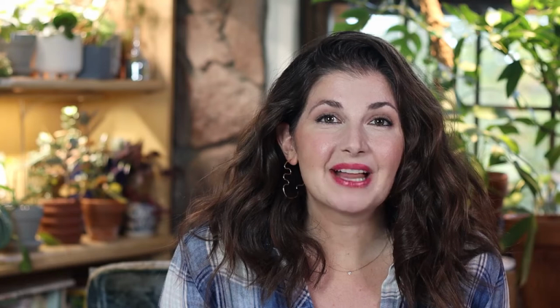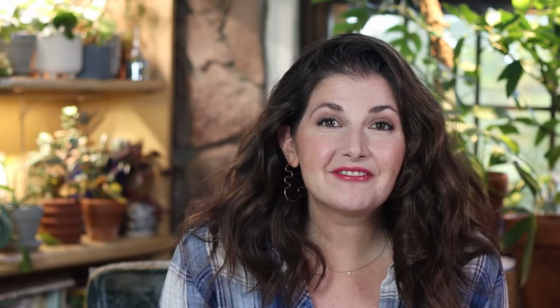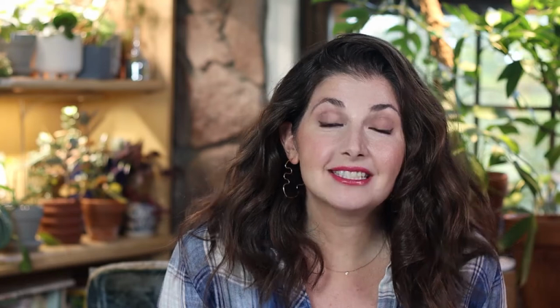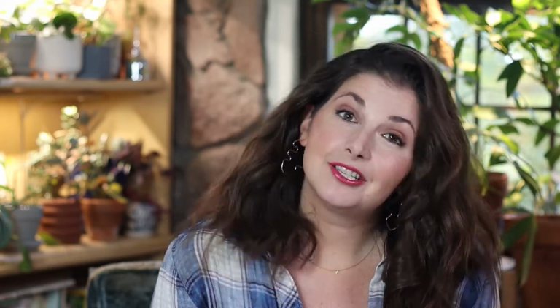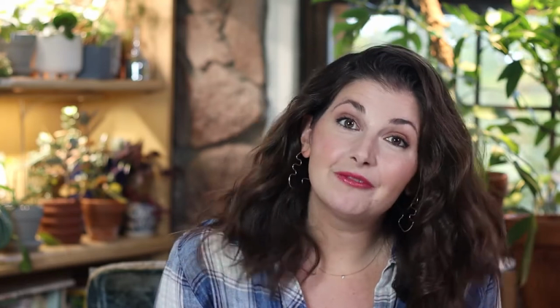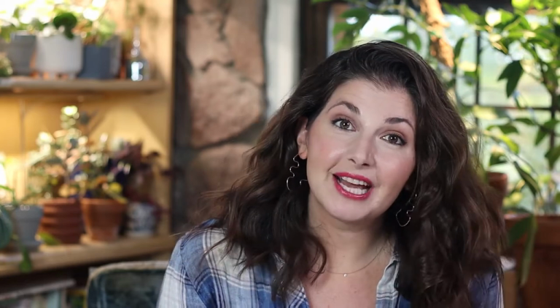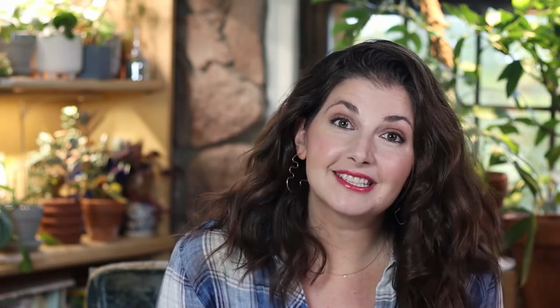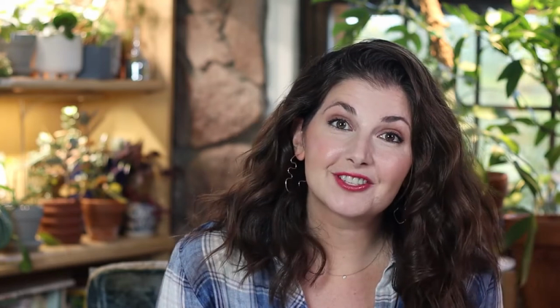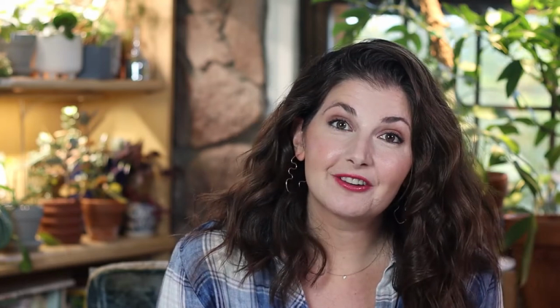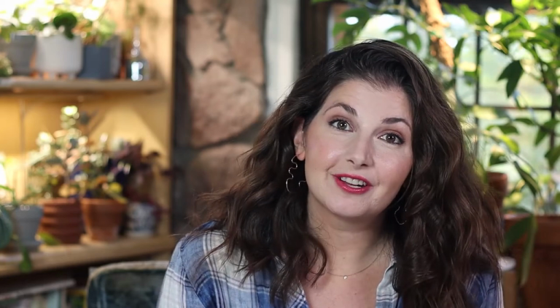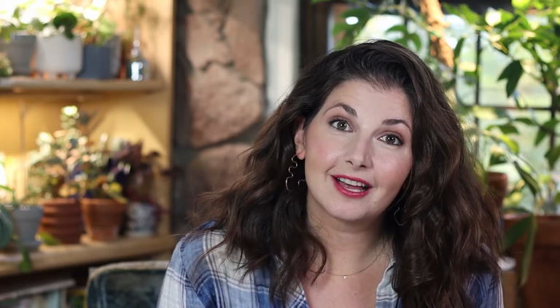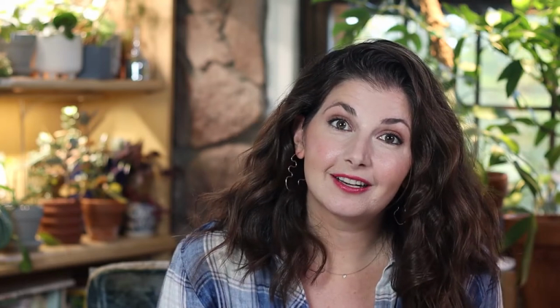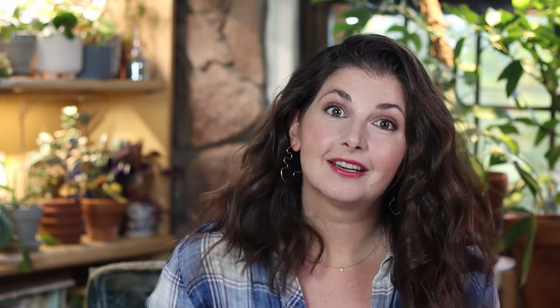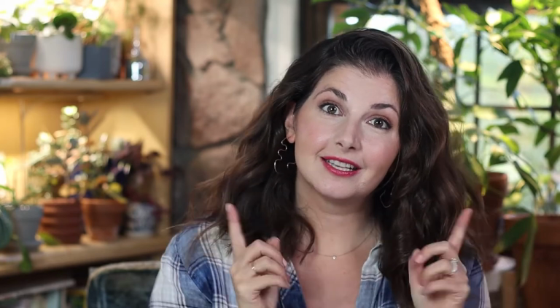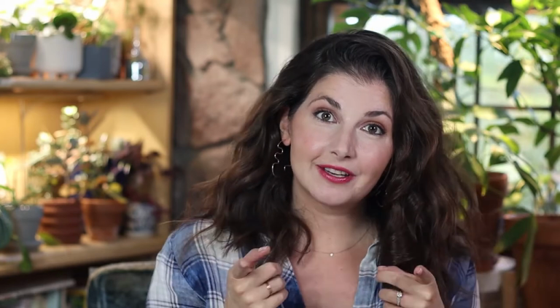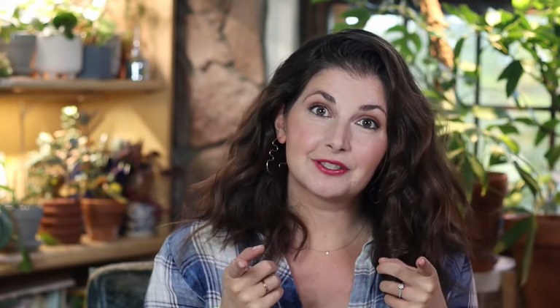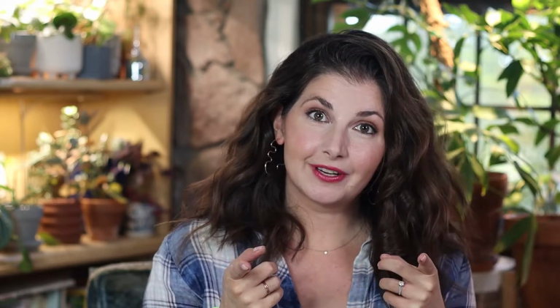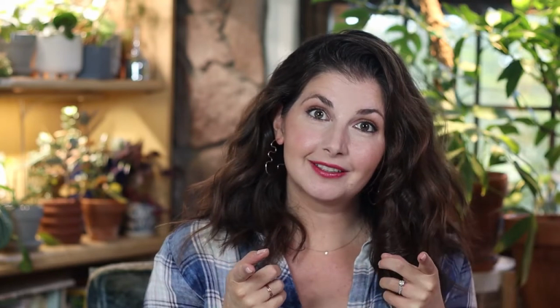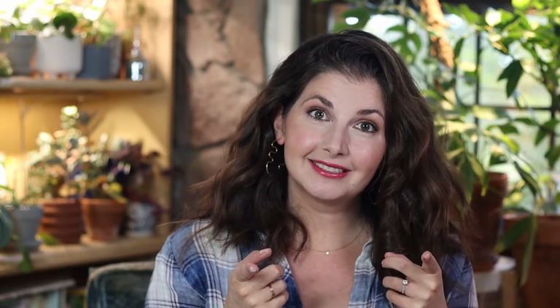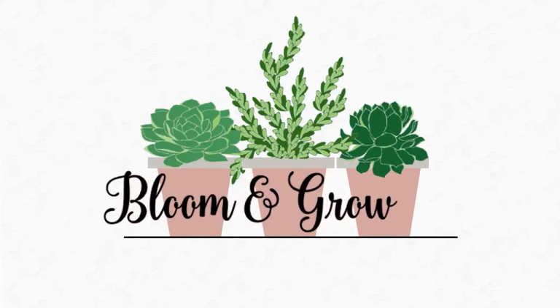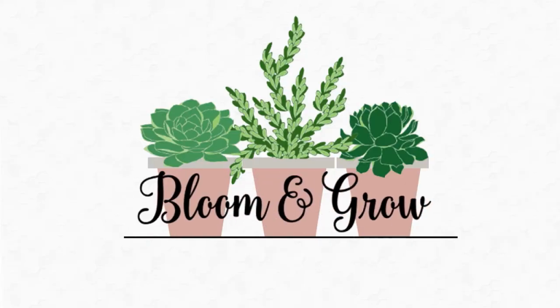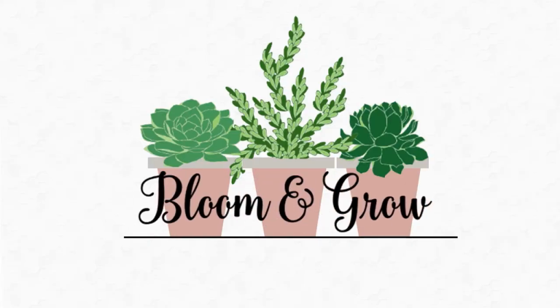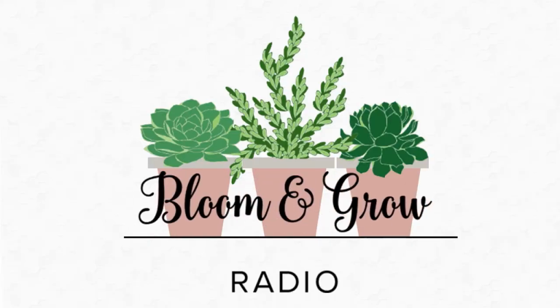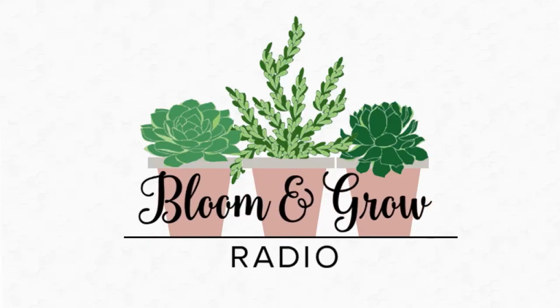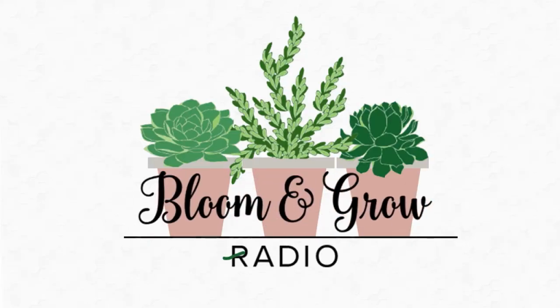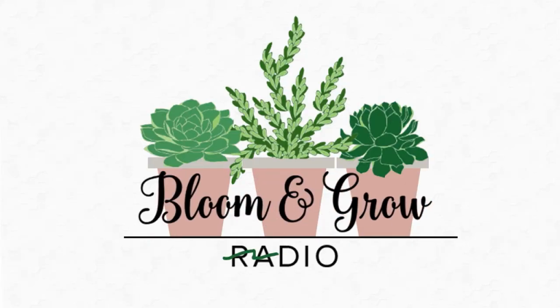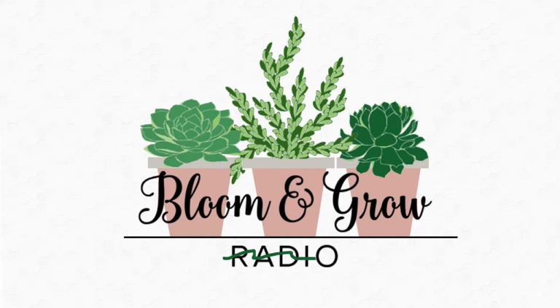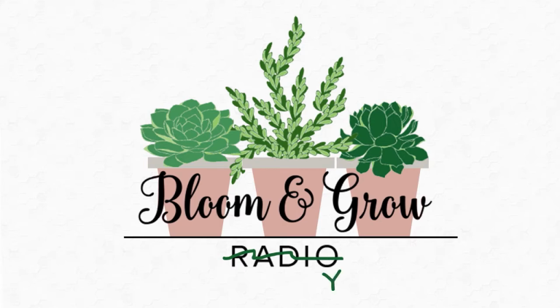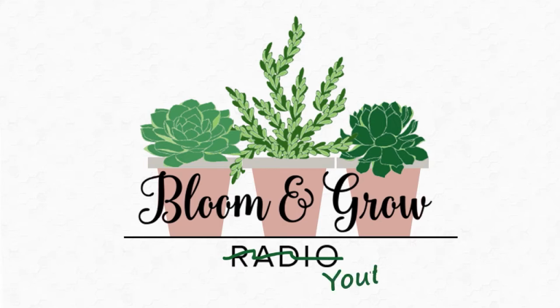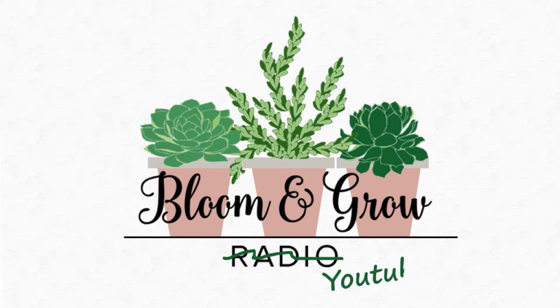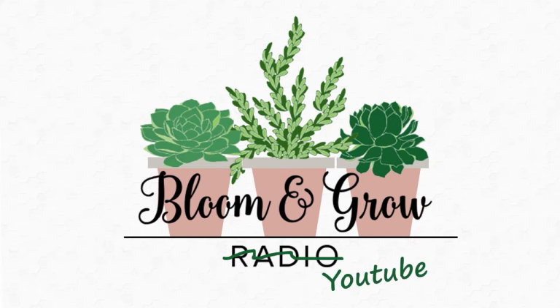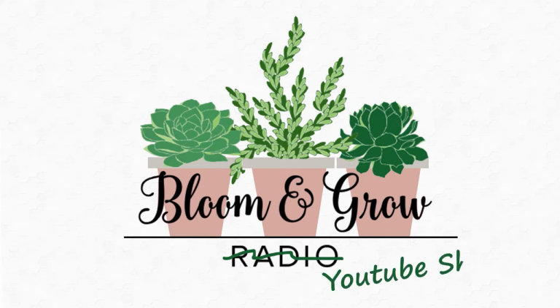Plant friends, do you have plants and you're starting to feel cluttered? This video is for you. Bloom and Grow YouTube show.